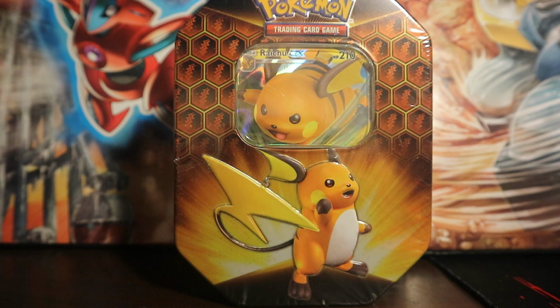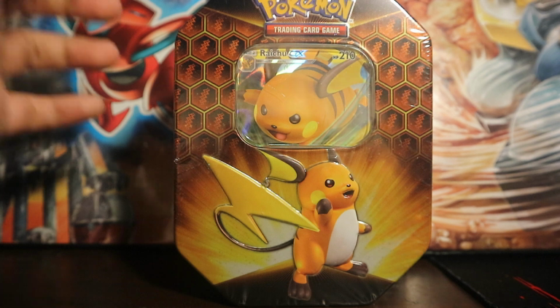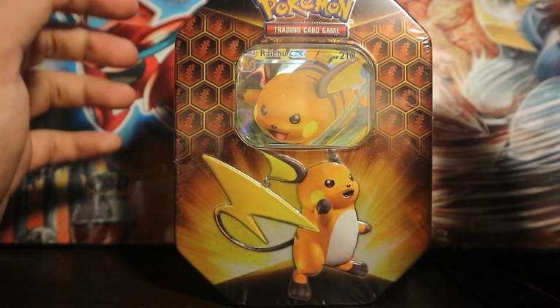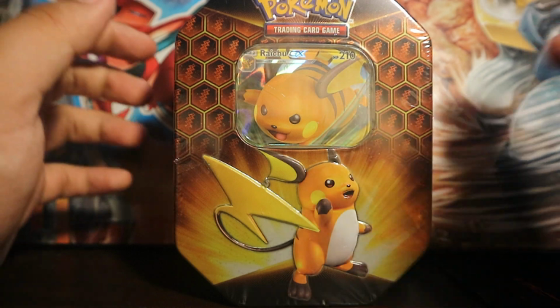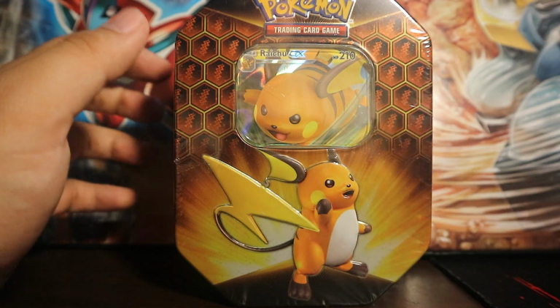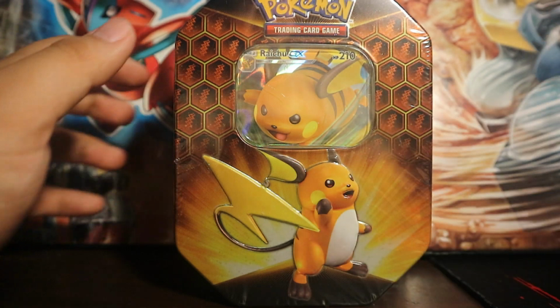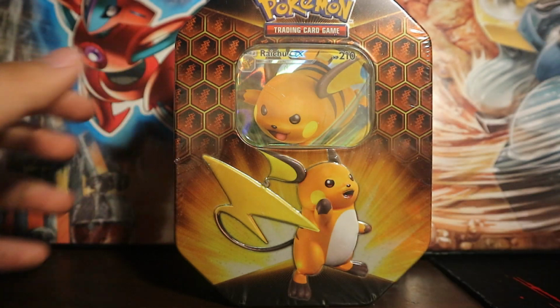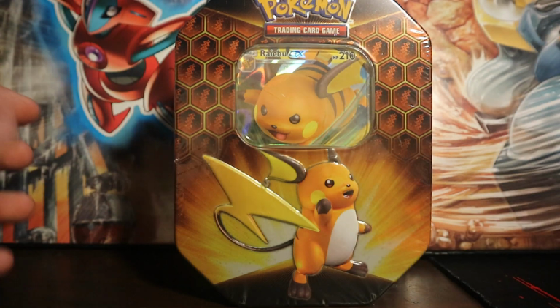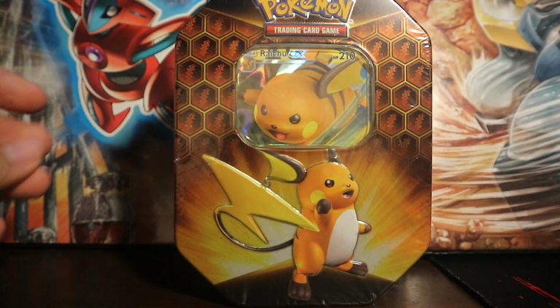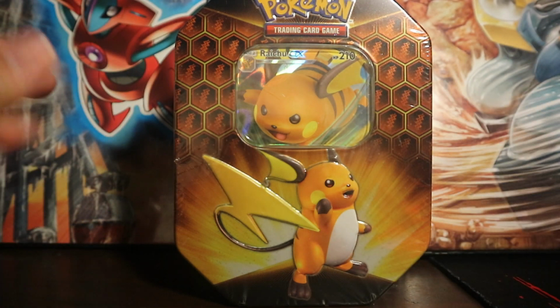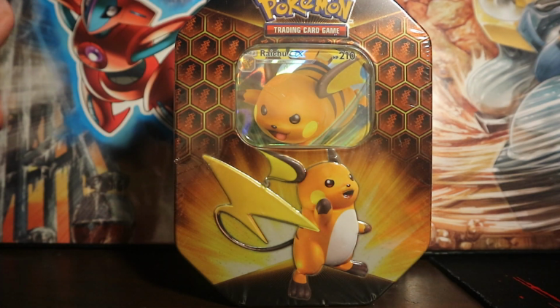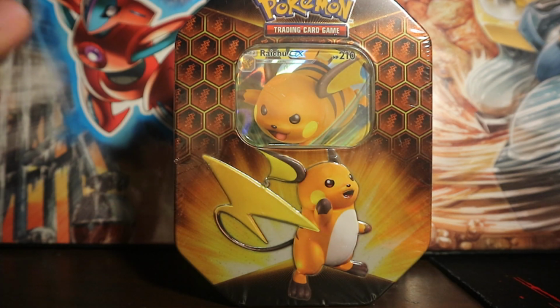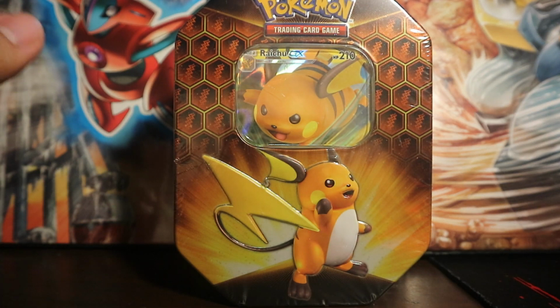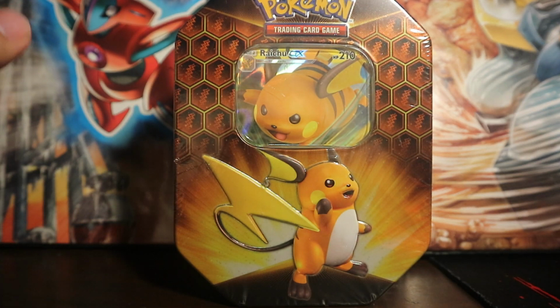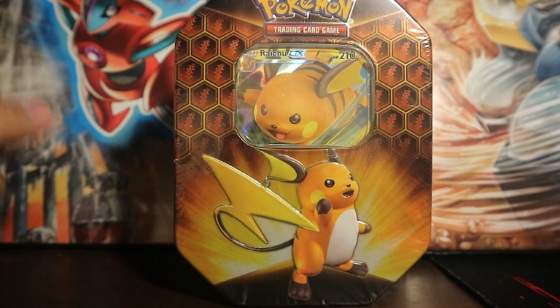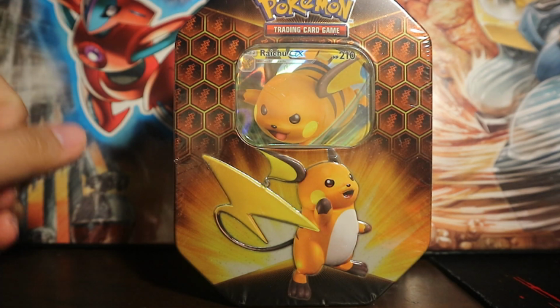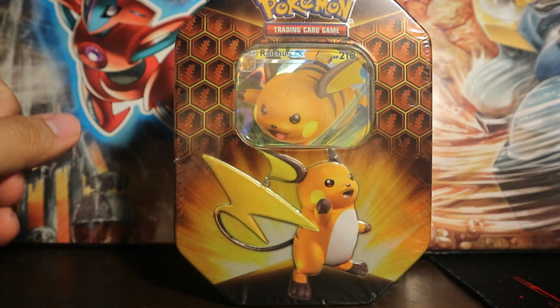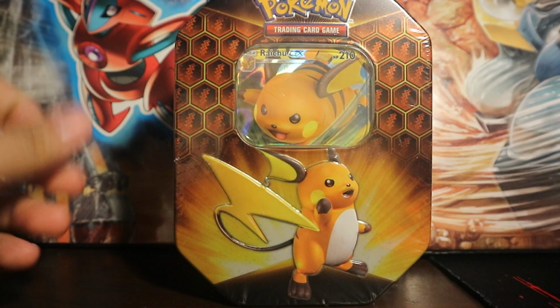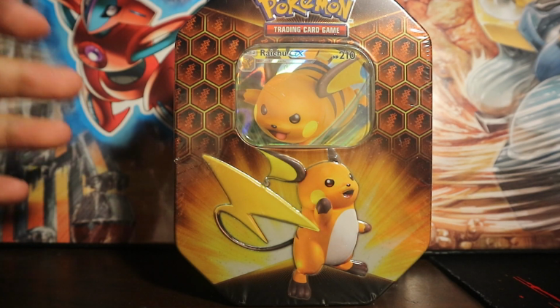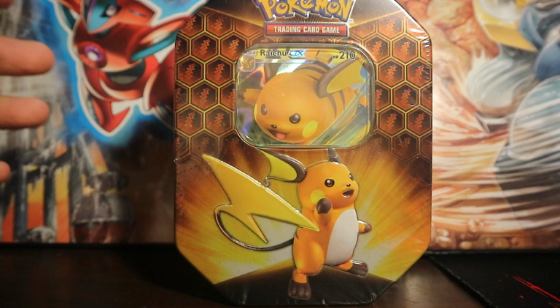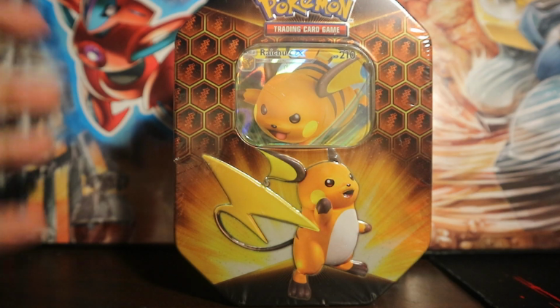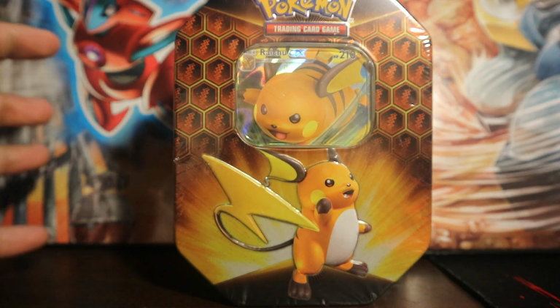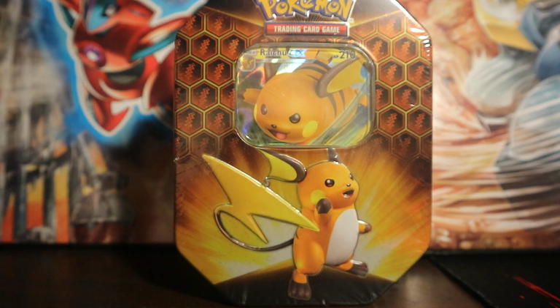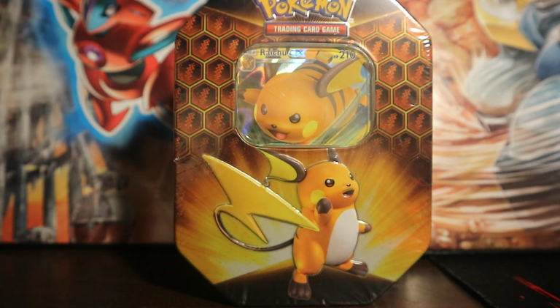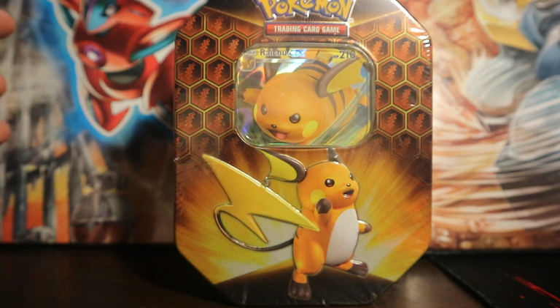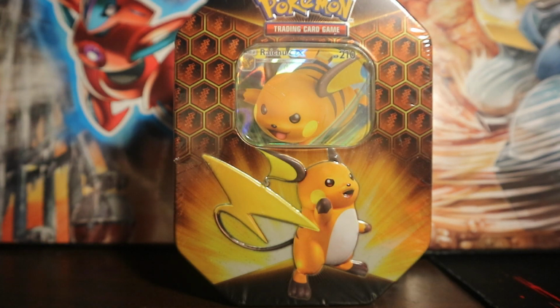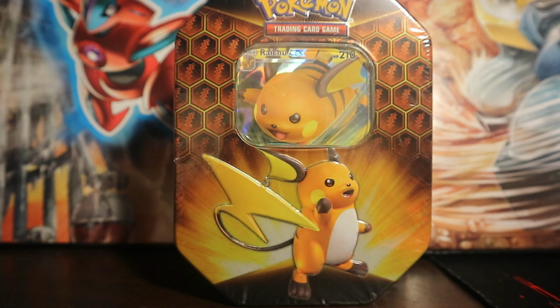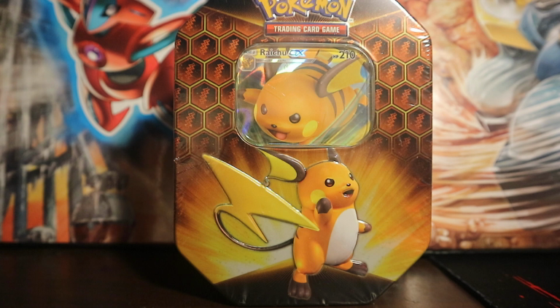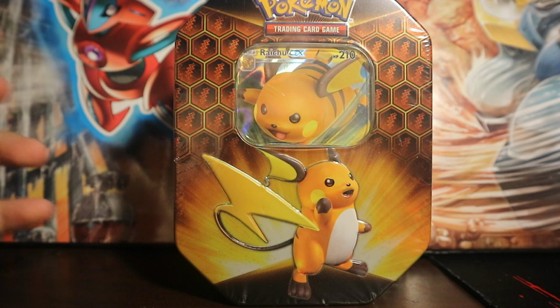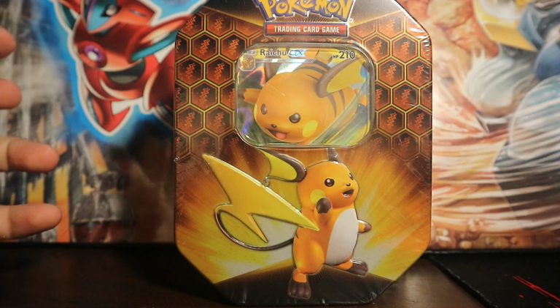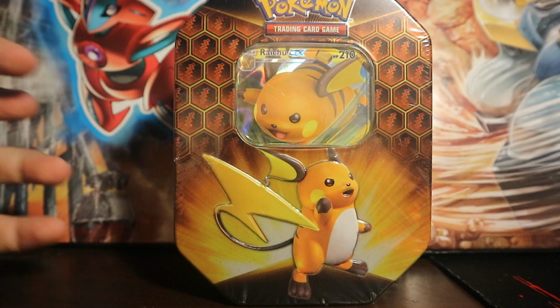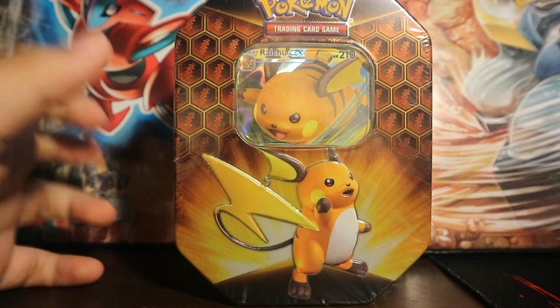What is up YouTube? It's your boy TheMint234 and I'm back here today with another Pokemon Booster Pack video.